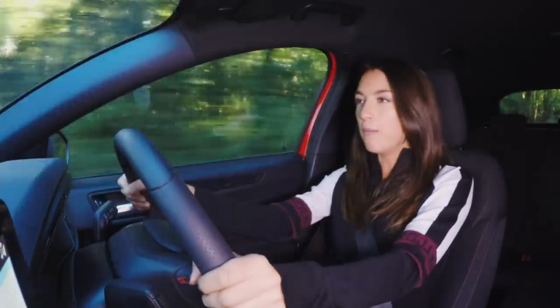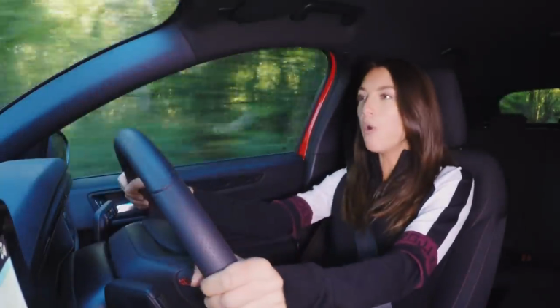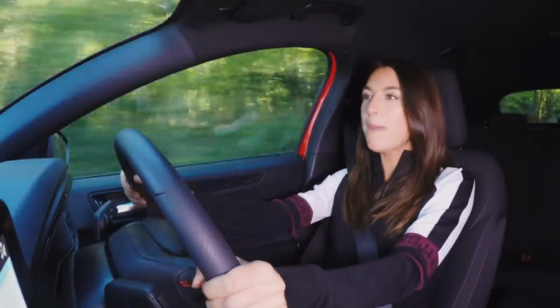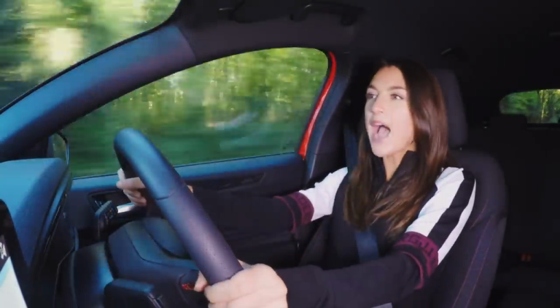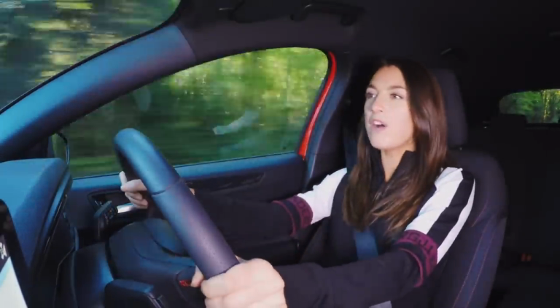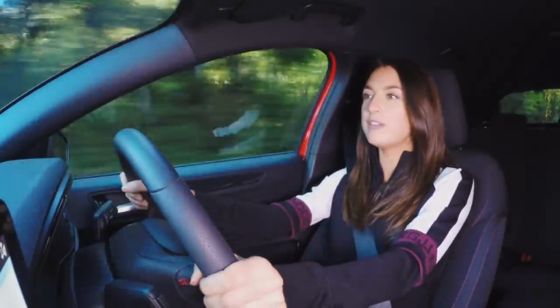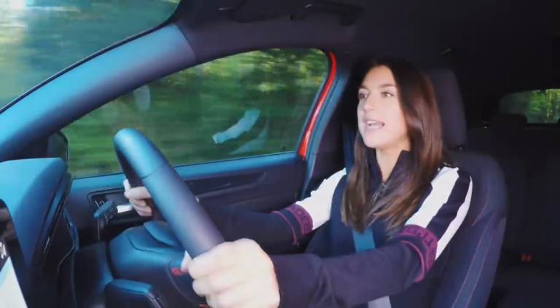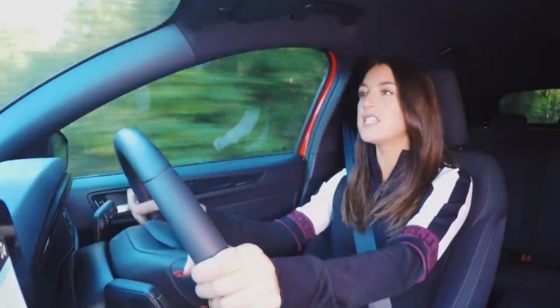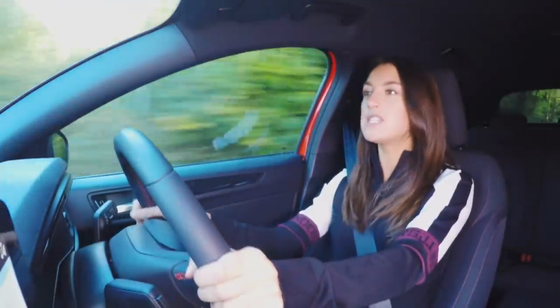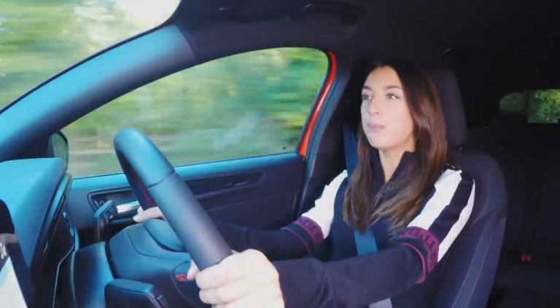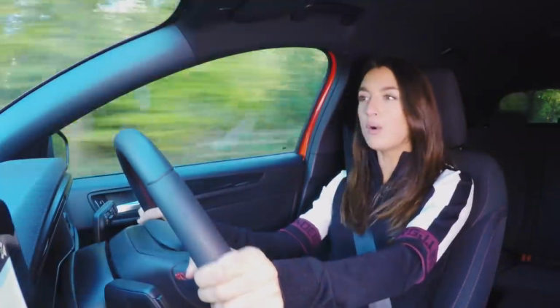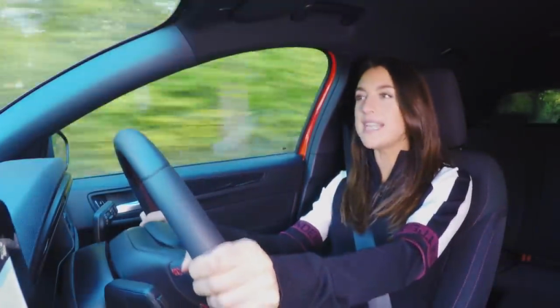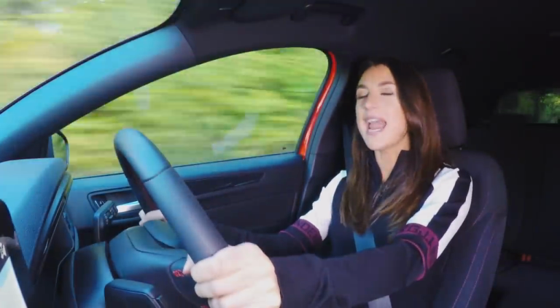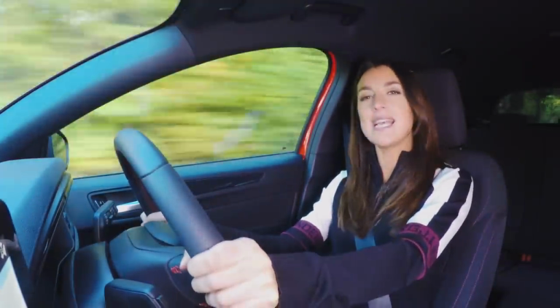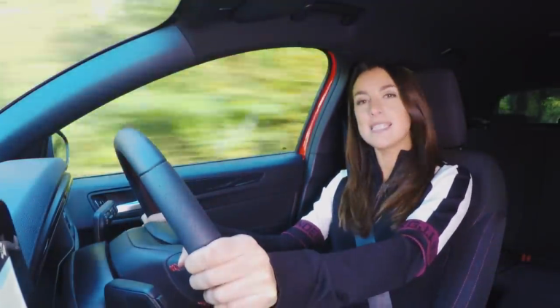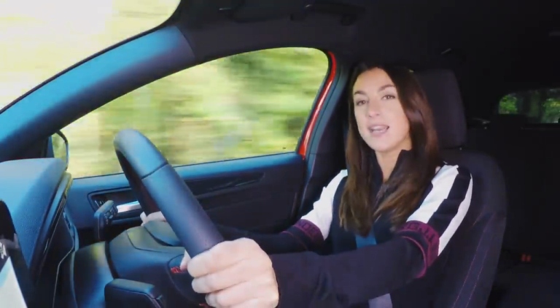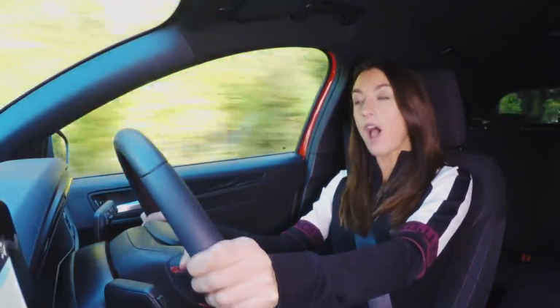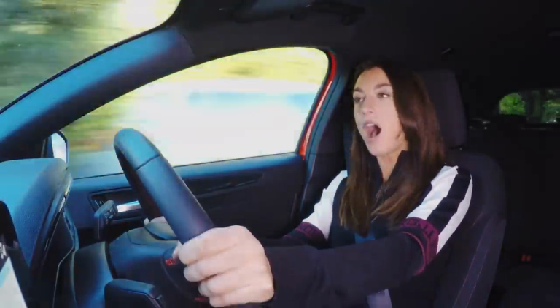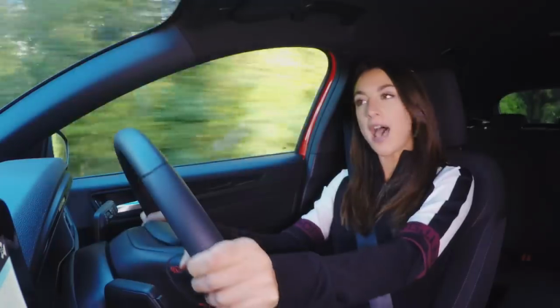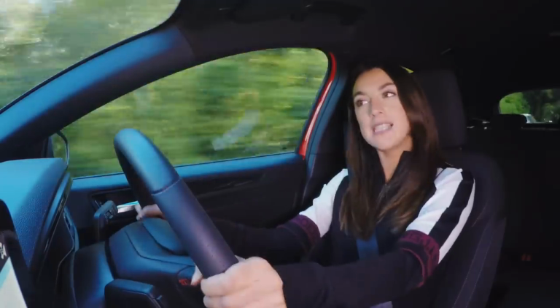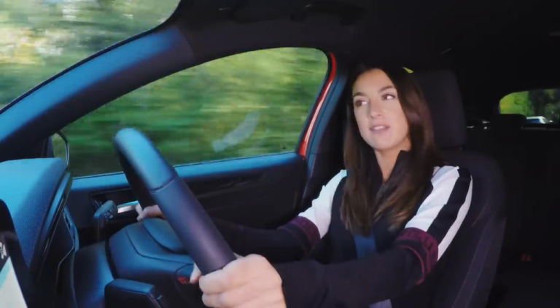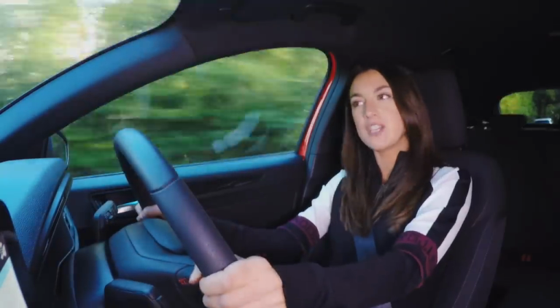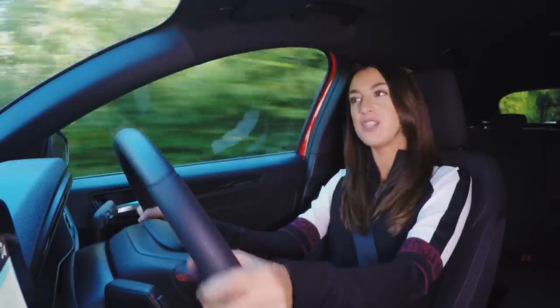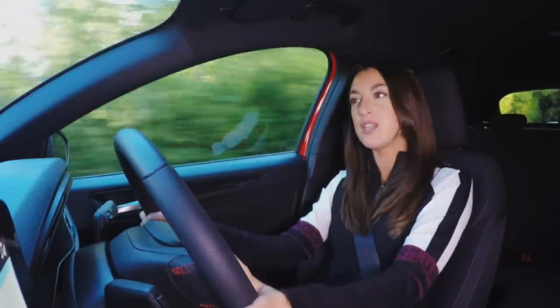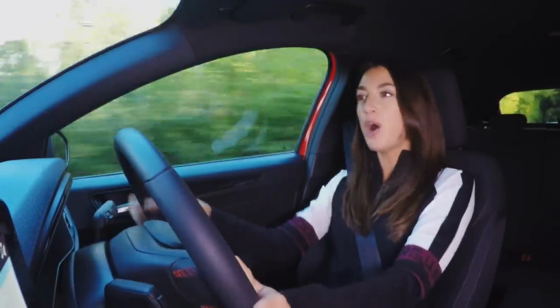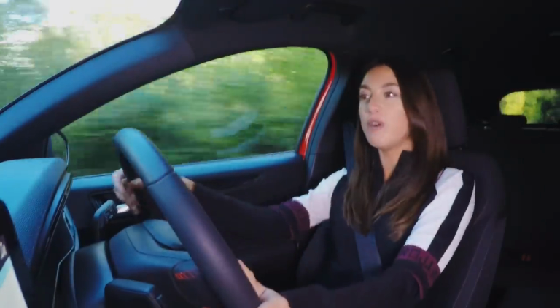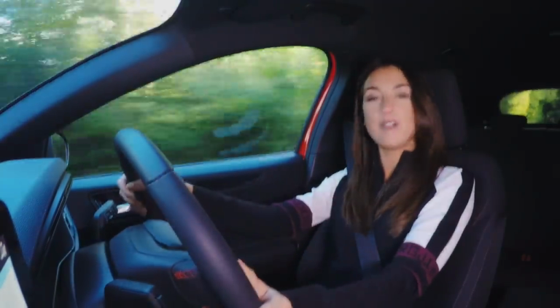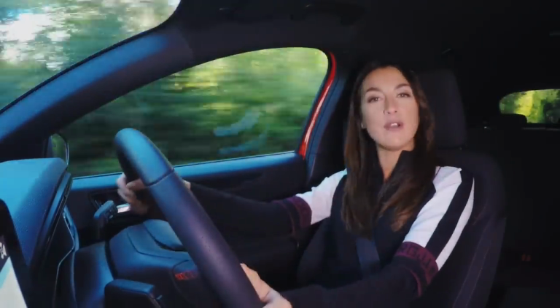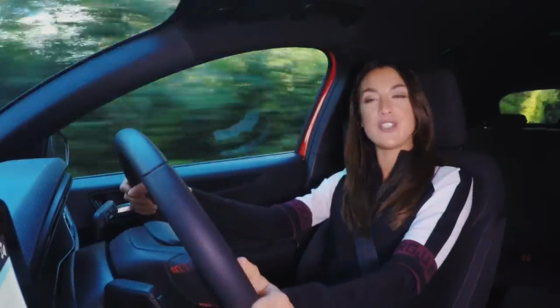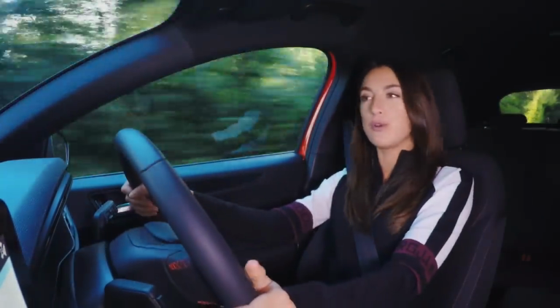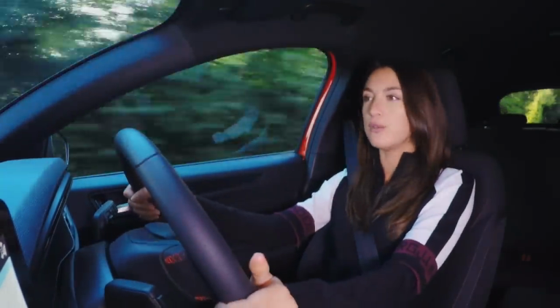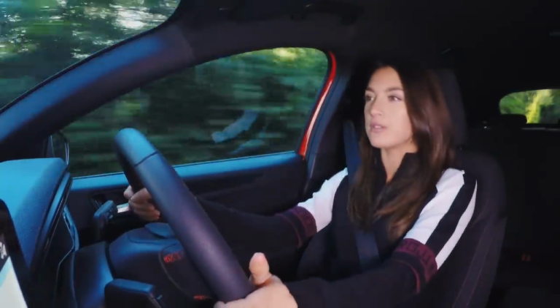More powerful and sporty ST and RS versions will follow in due course.